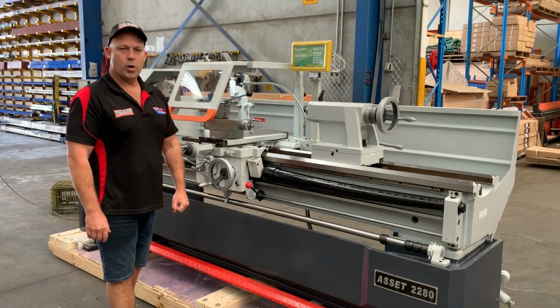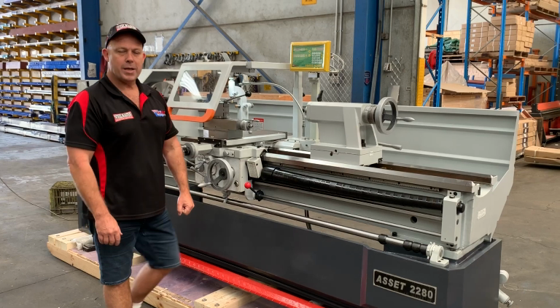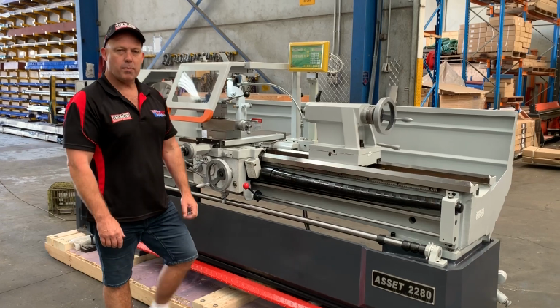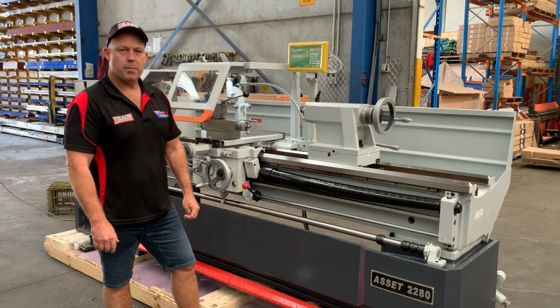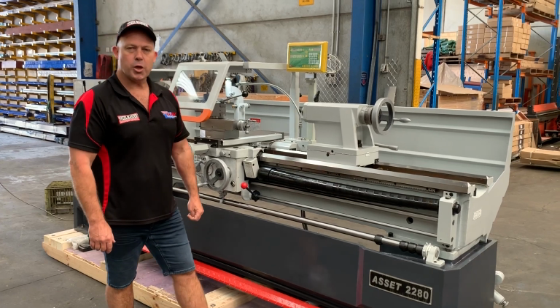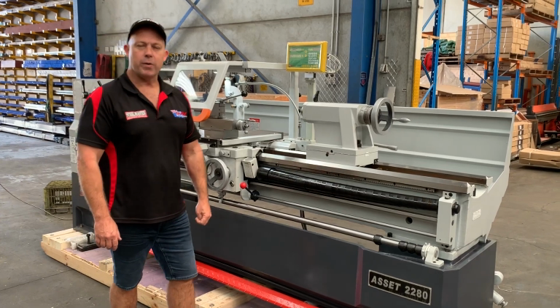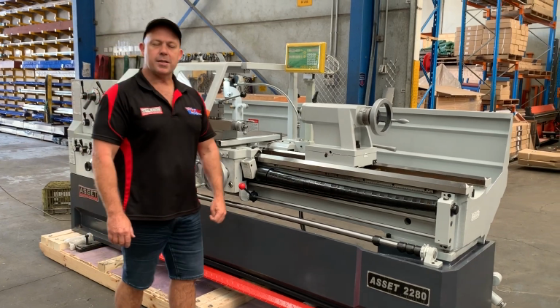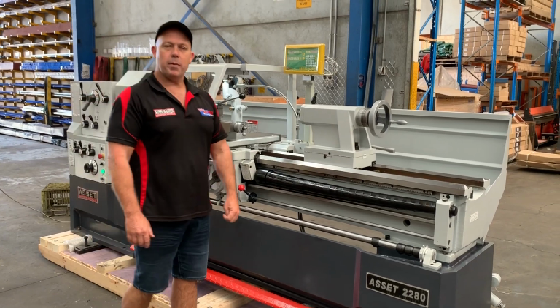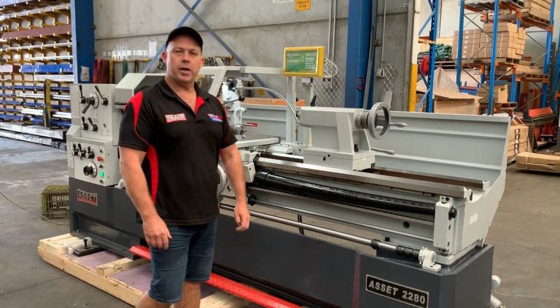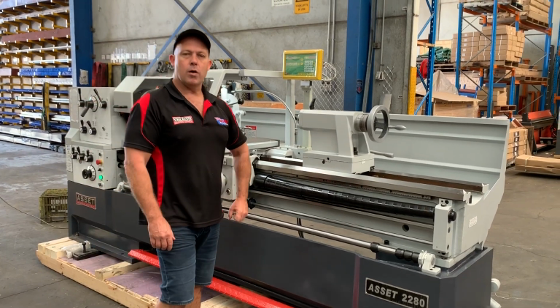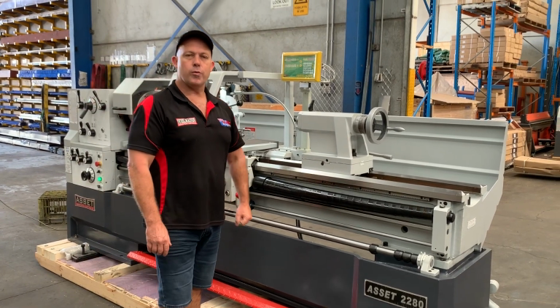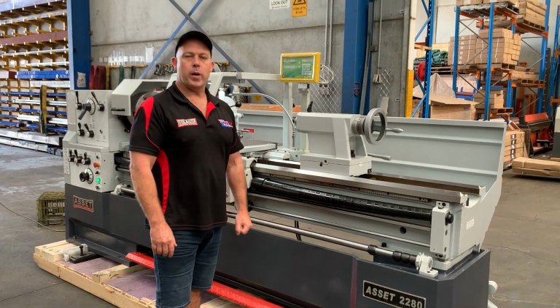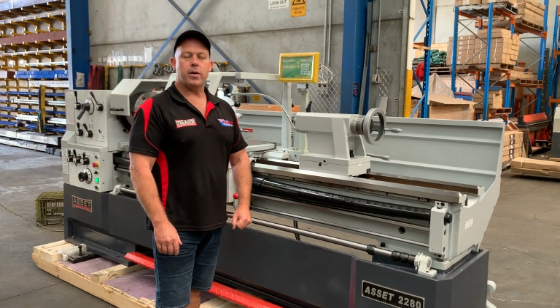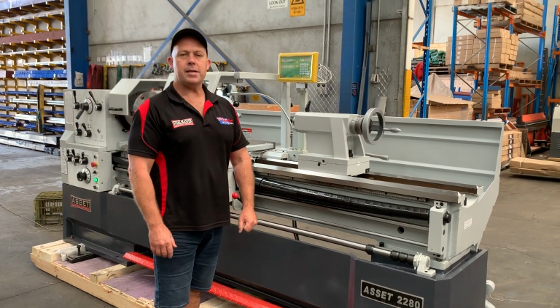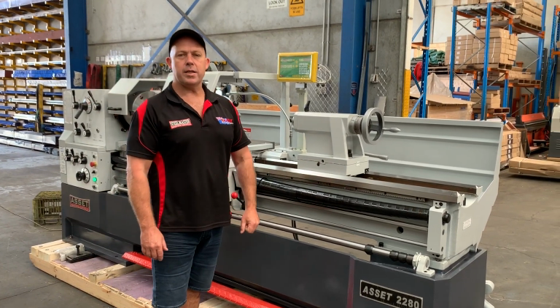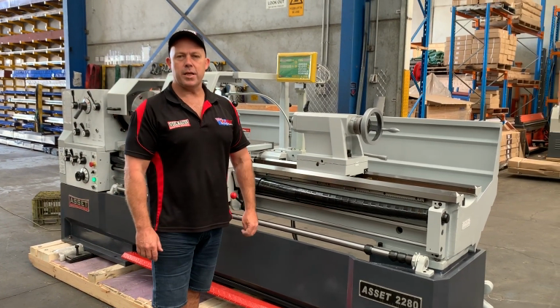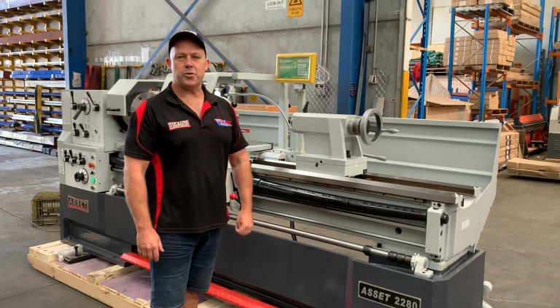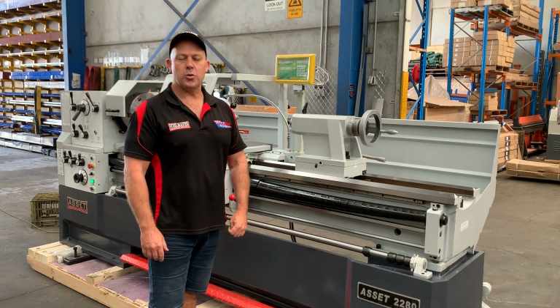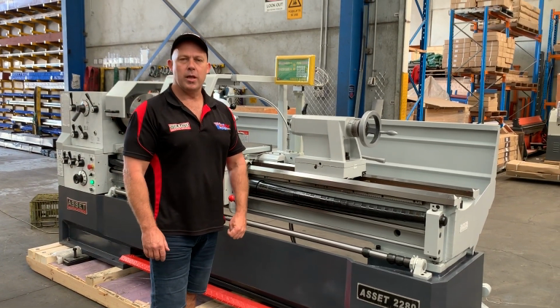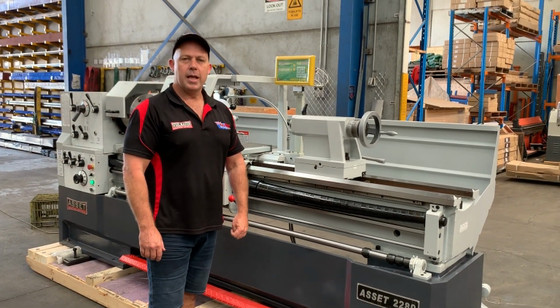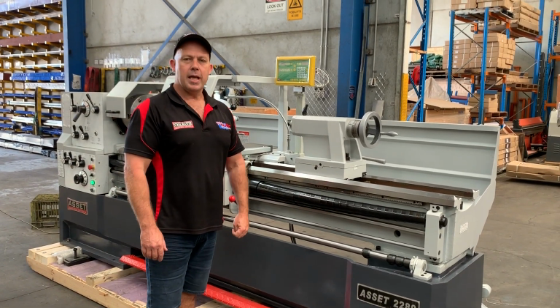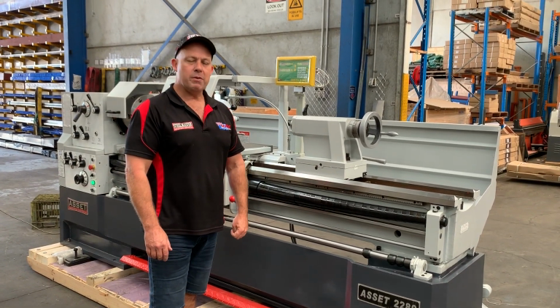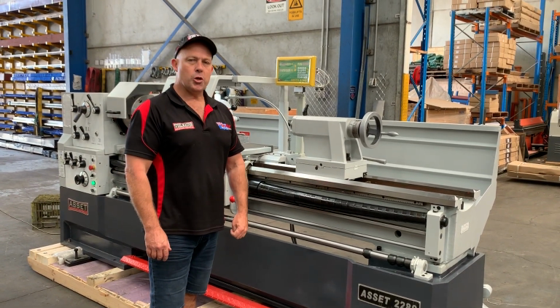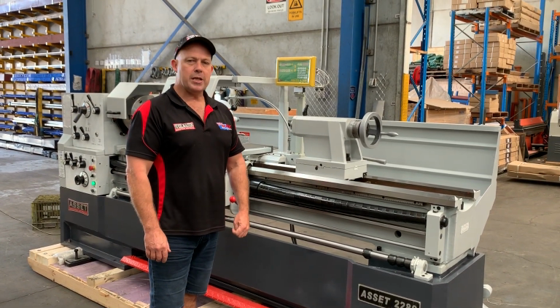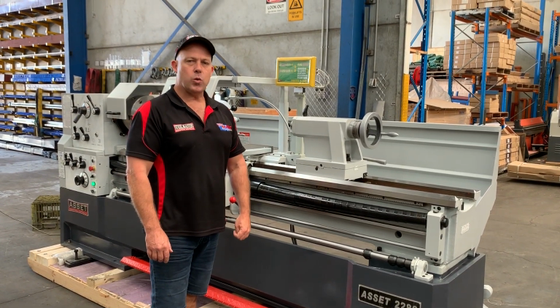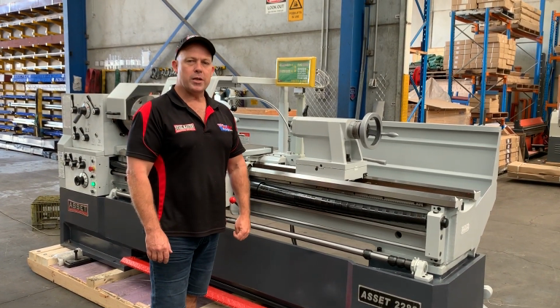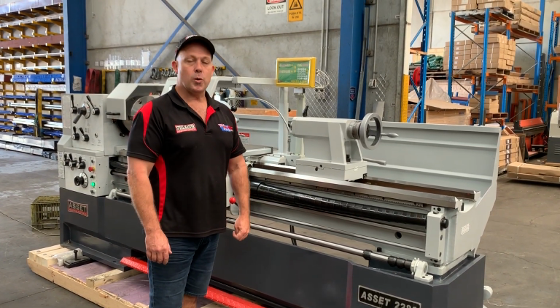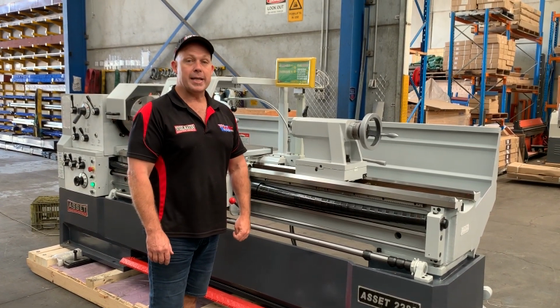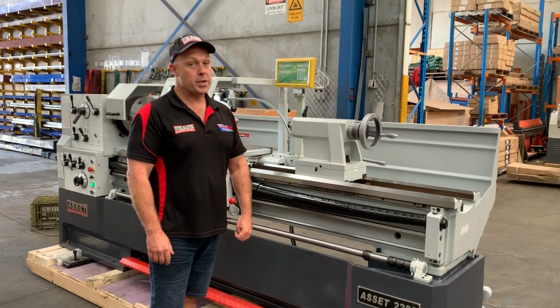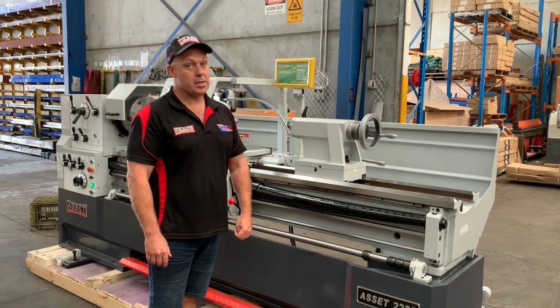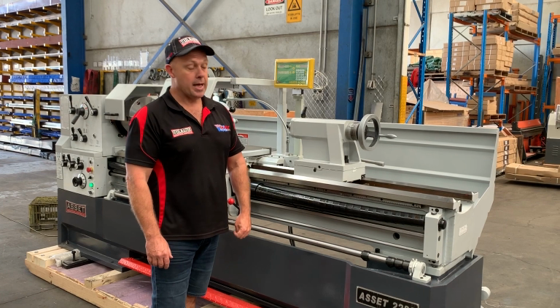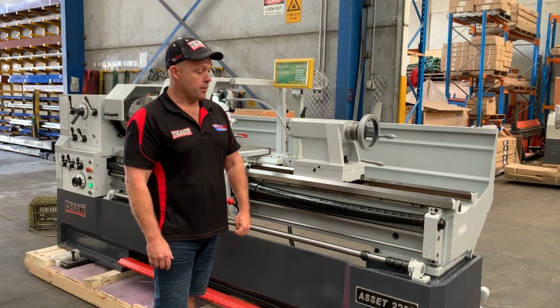Welcome to Asset Flame Machinery. Today we're going to overview our Asset Industrial Heavy Duty 2280 Series lathe.